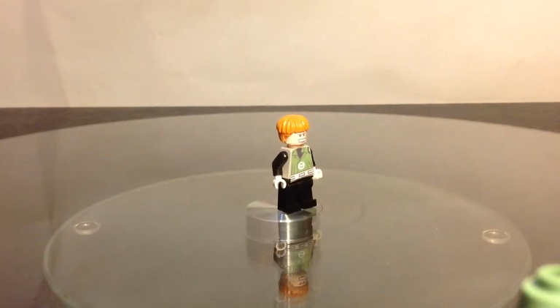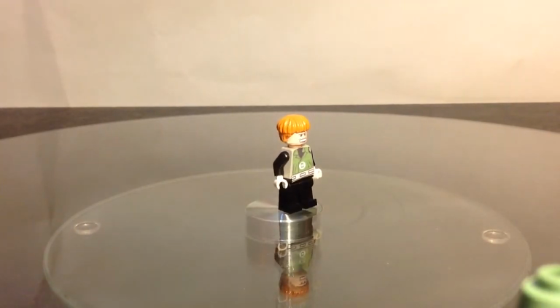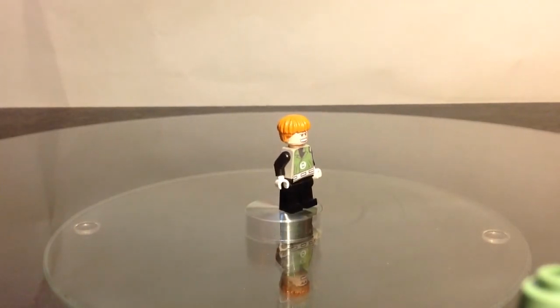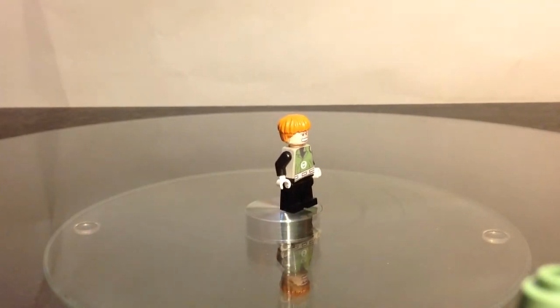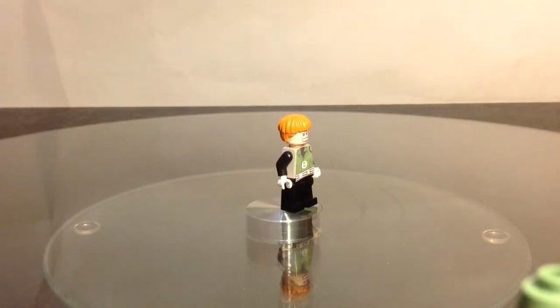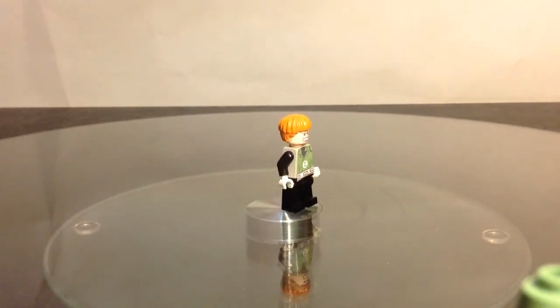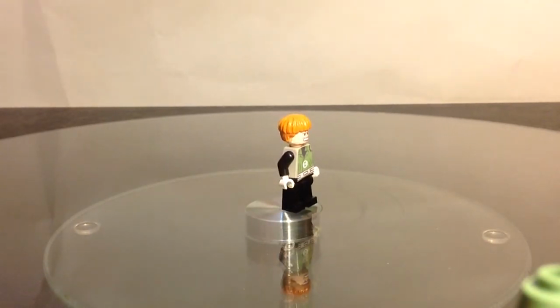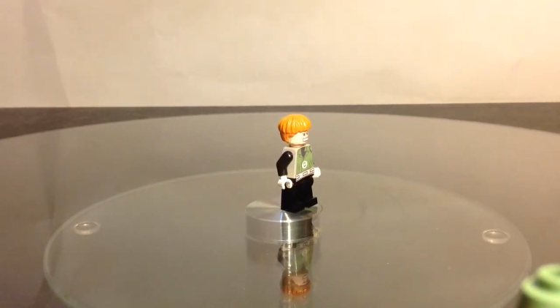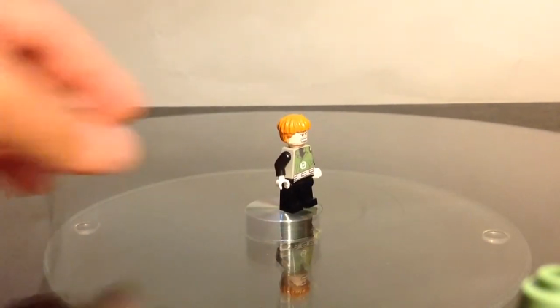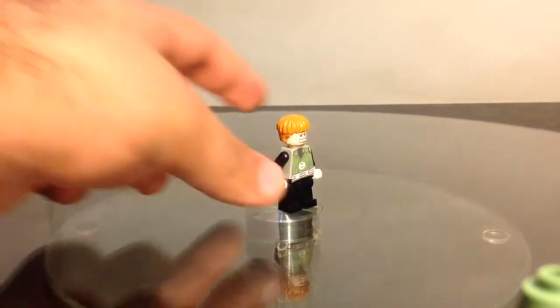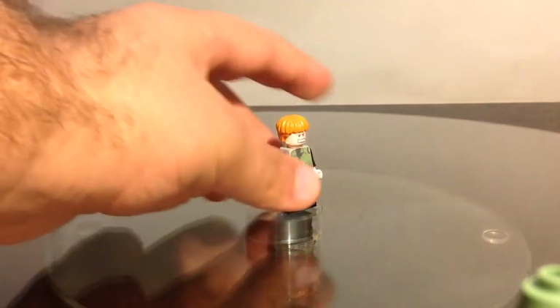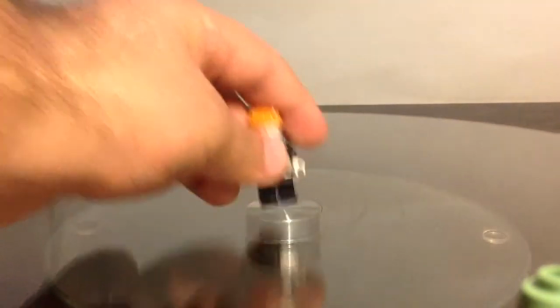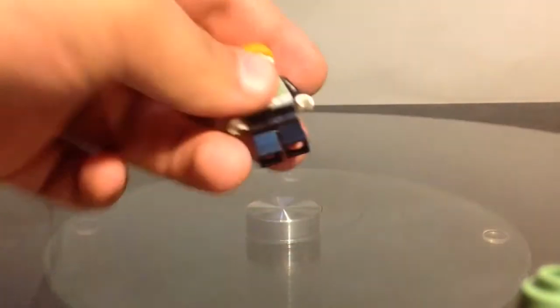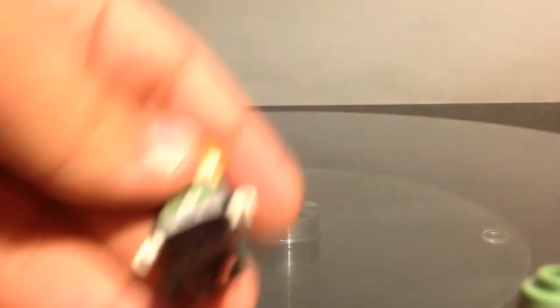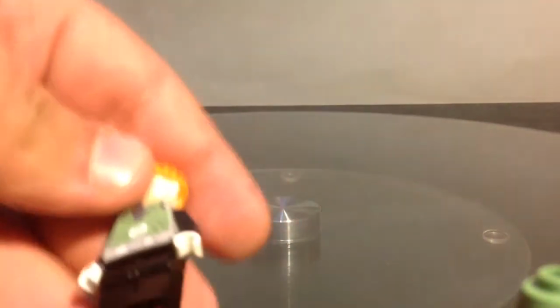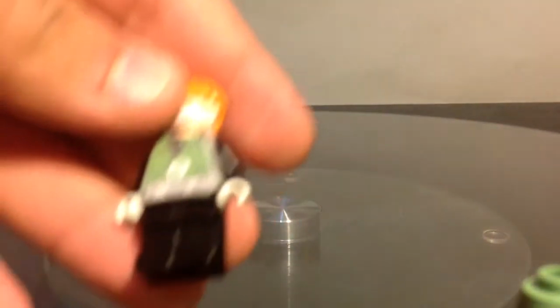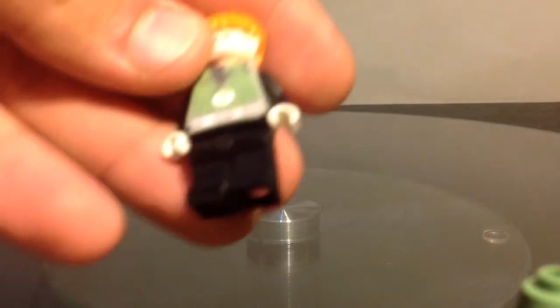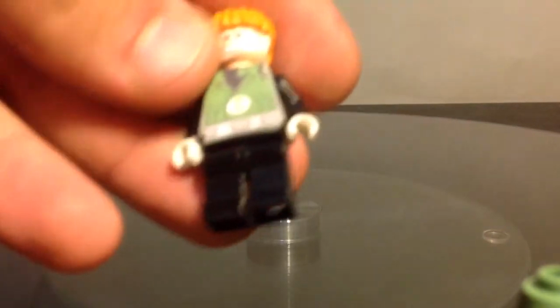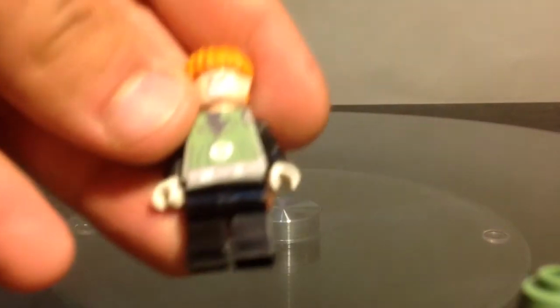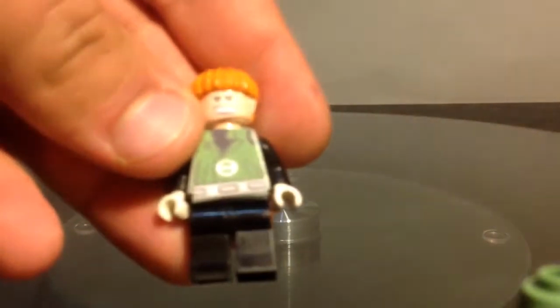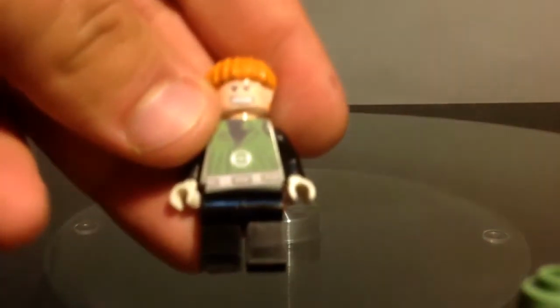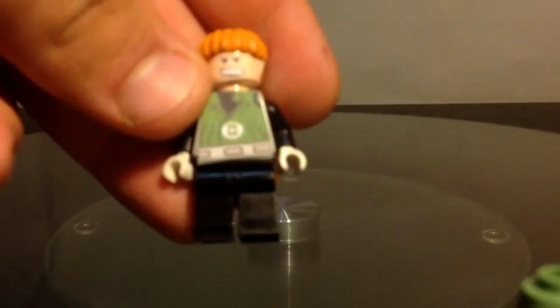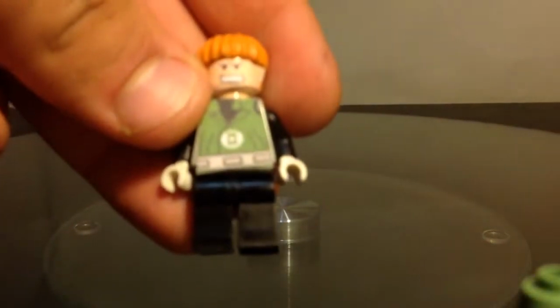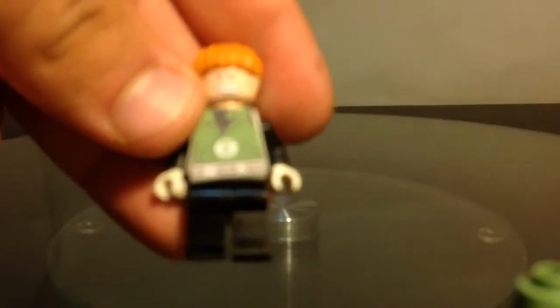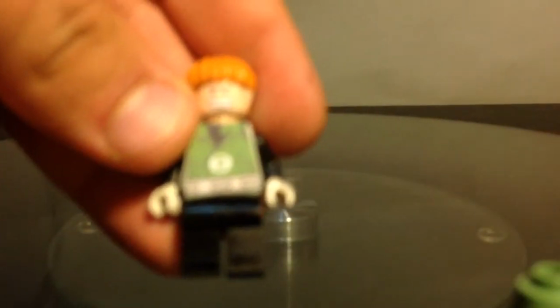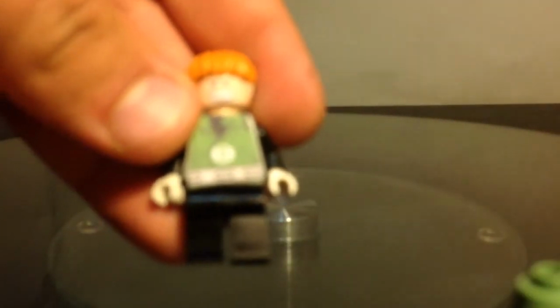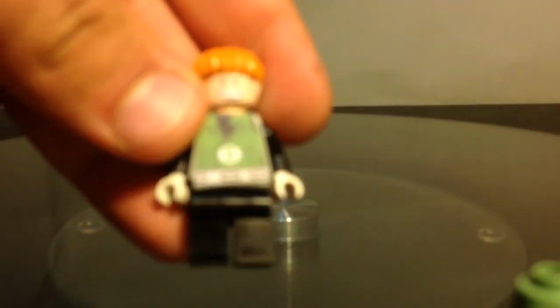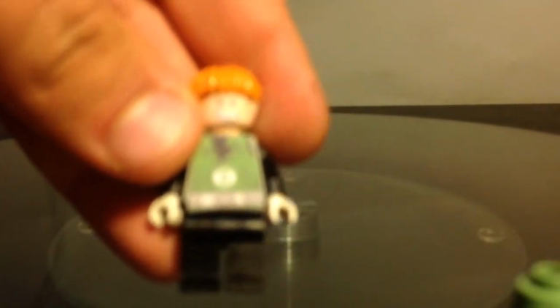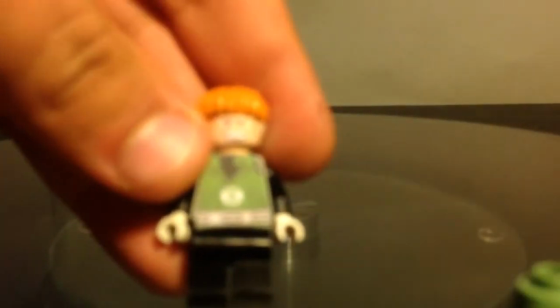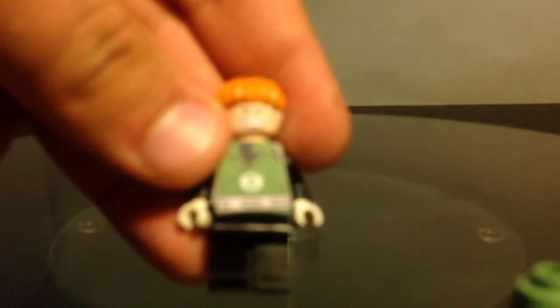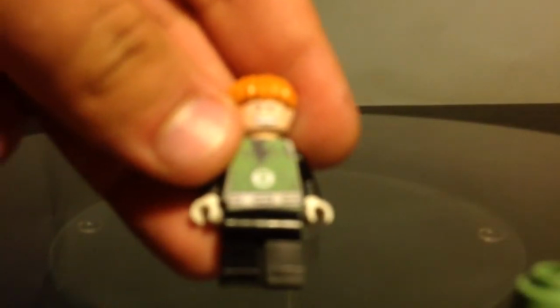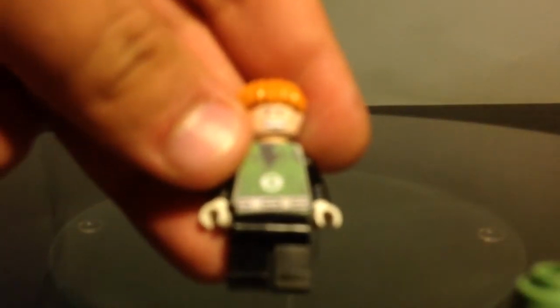Anyway, thank you for watching guys, hope you enjoyed this custom minifigure, and I will see you next time.